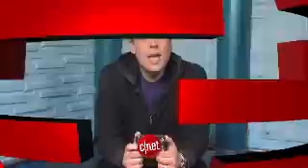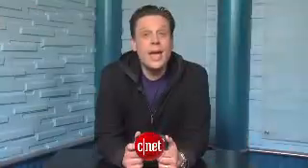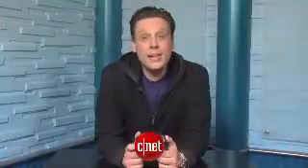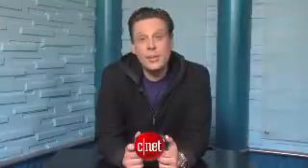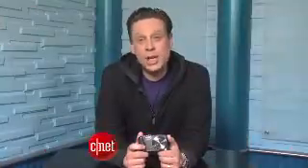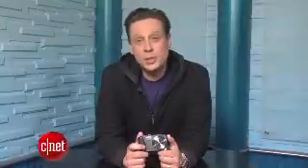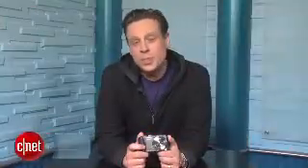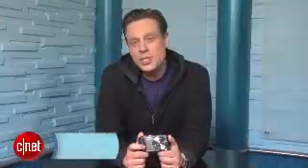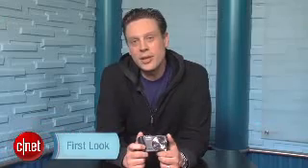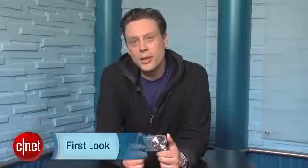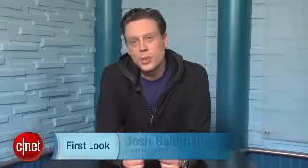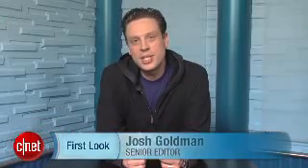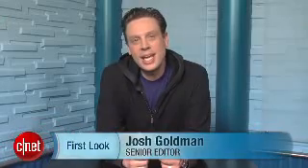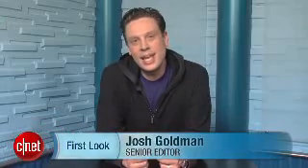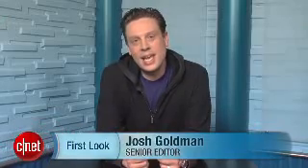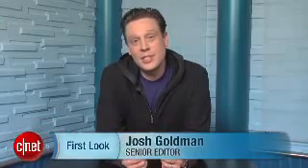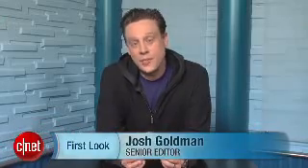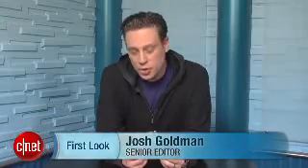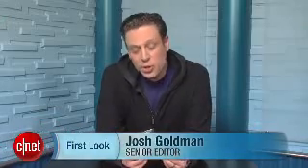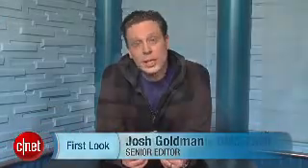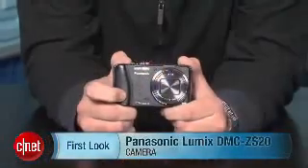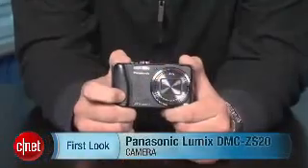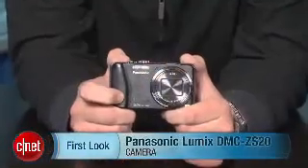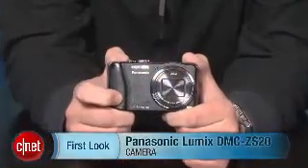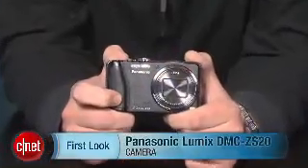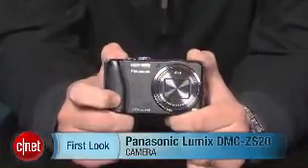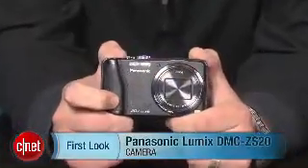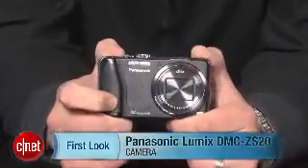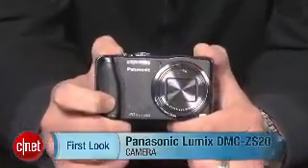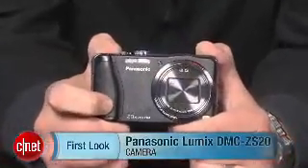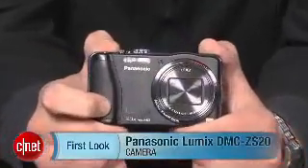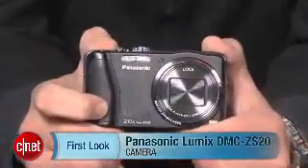Hey there, I'm Josh Goldman, Senior Editor with CNET, and this is a first look at the Panasonic Lumix DMC-ZS20.